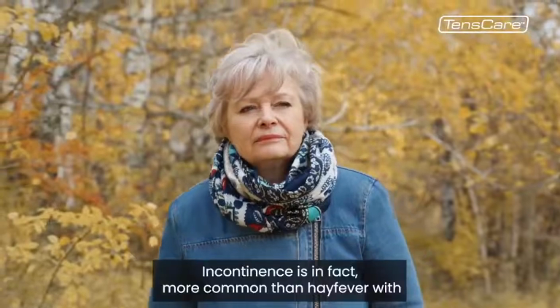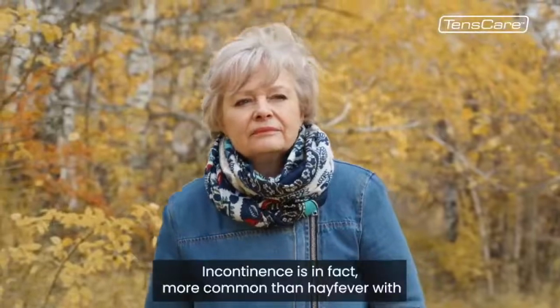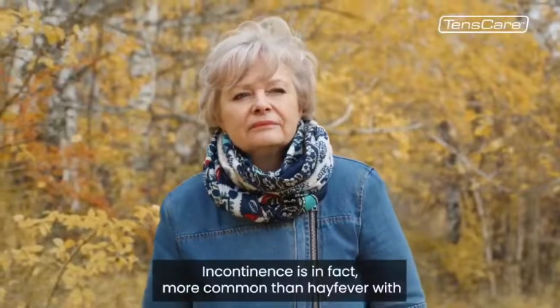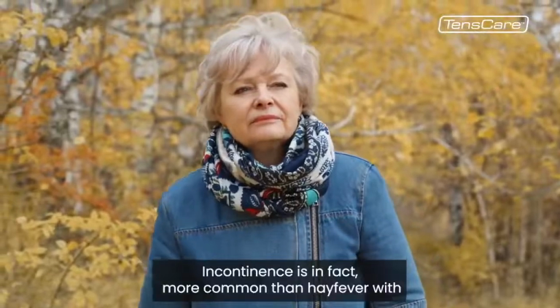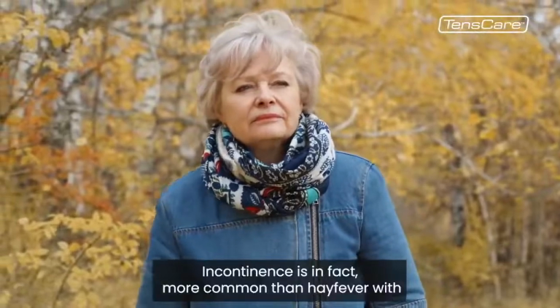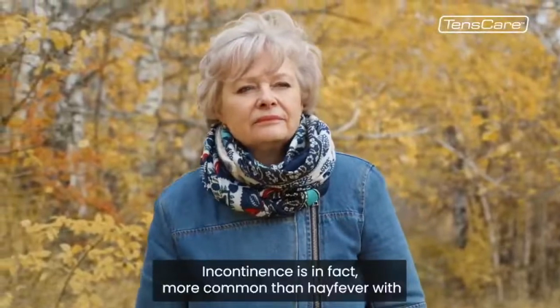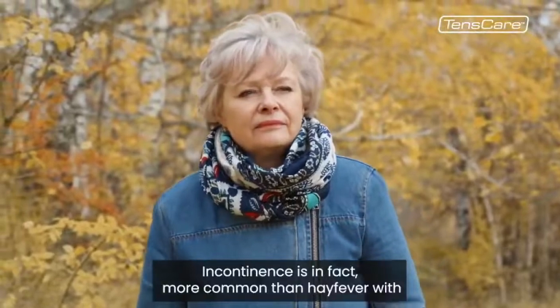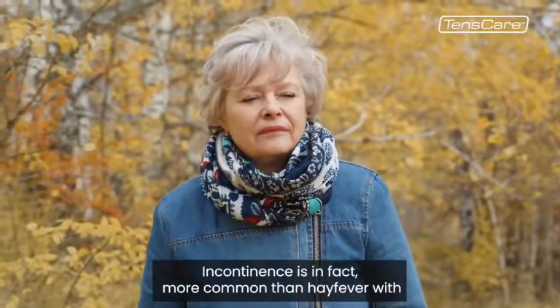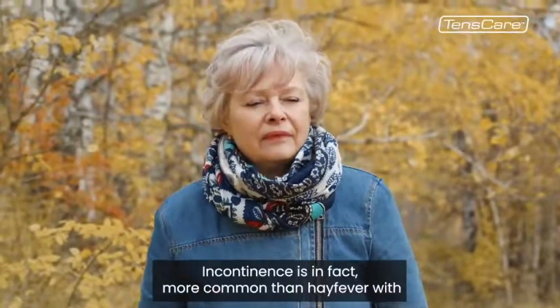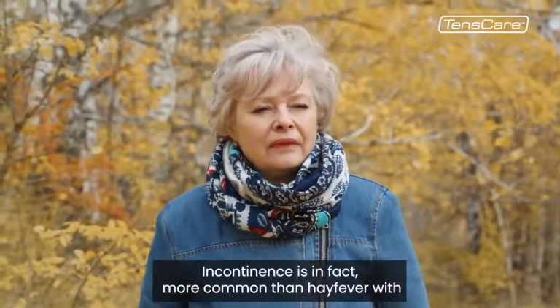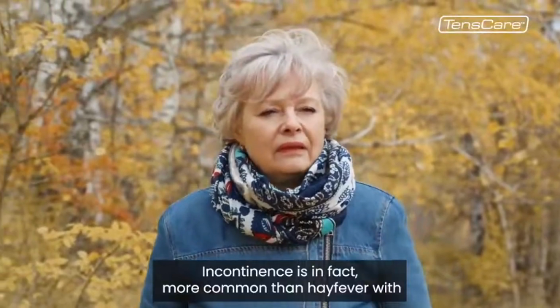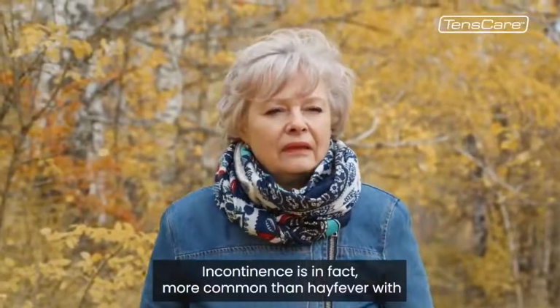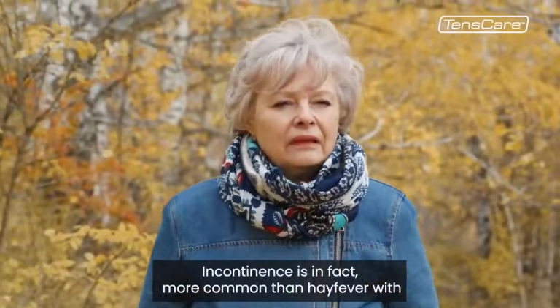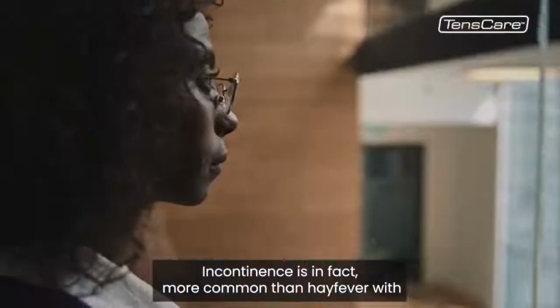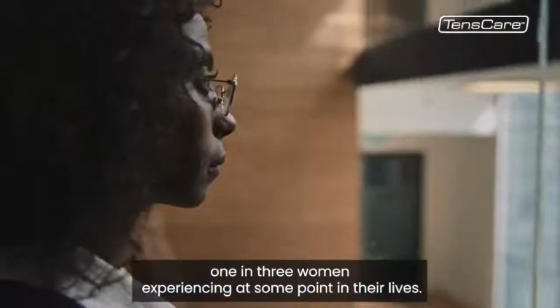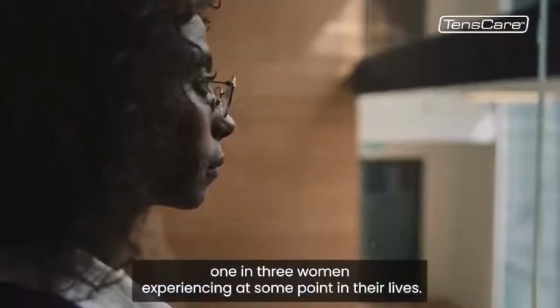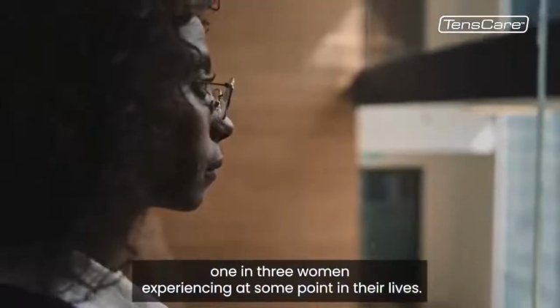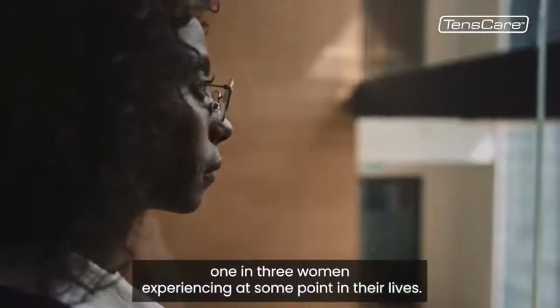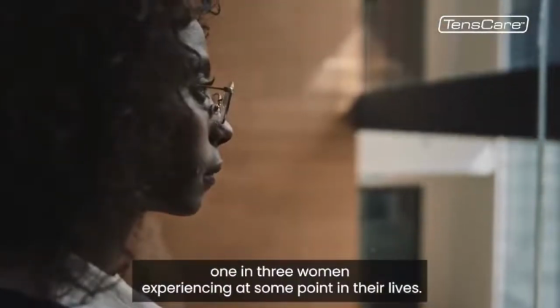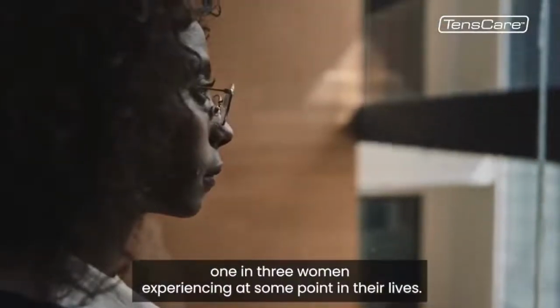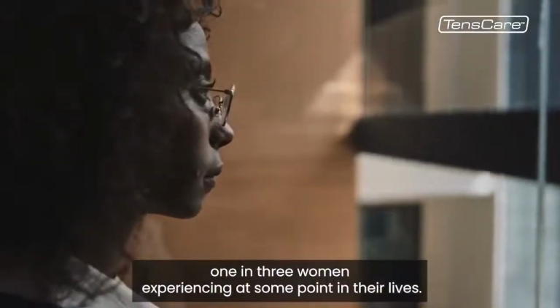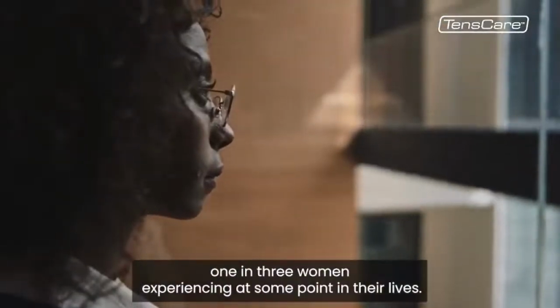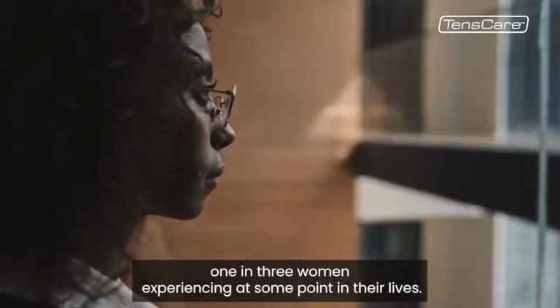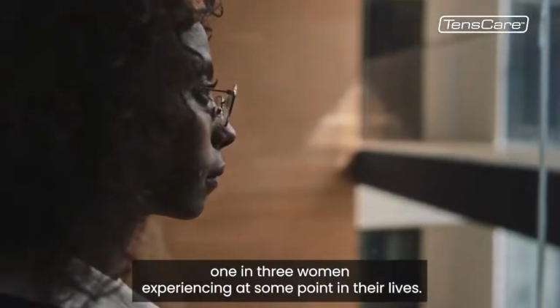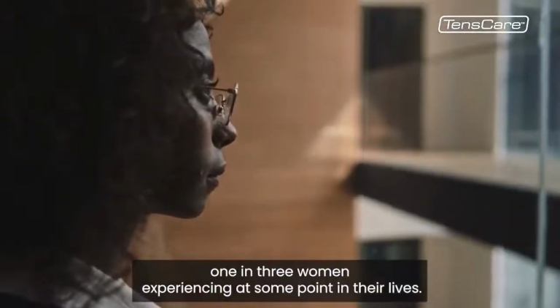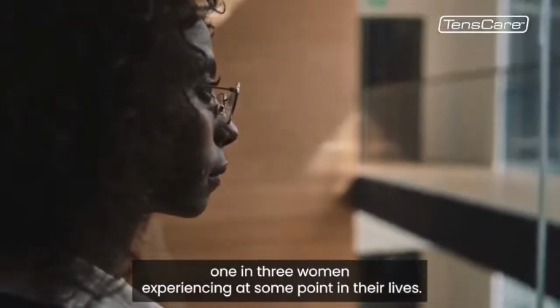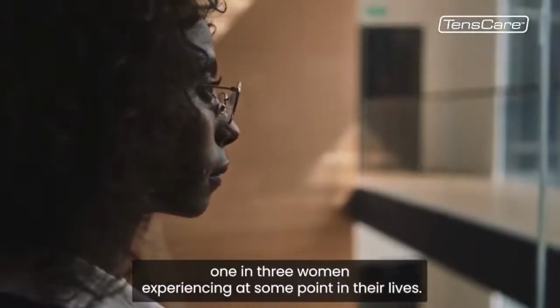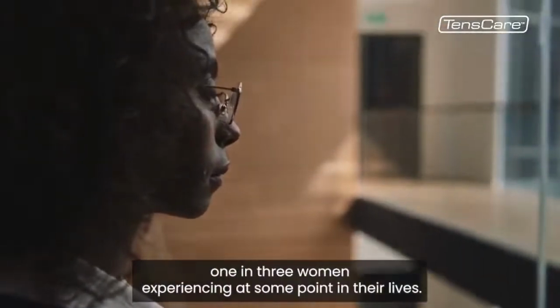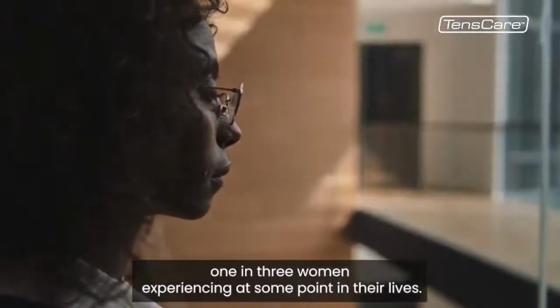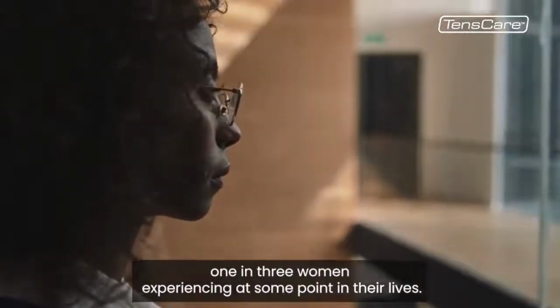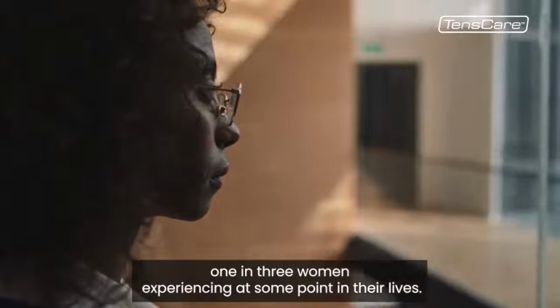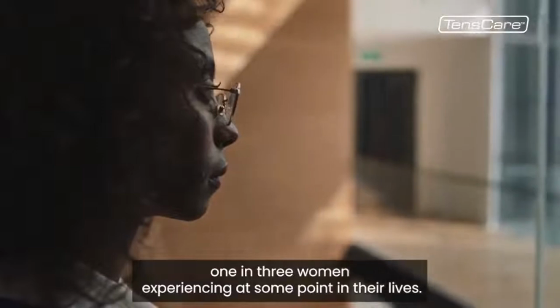Incontinence is in fact more common than many realise, with one in three women experiencing it at some point in their lives.